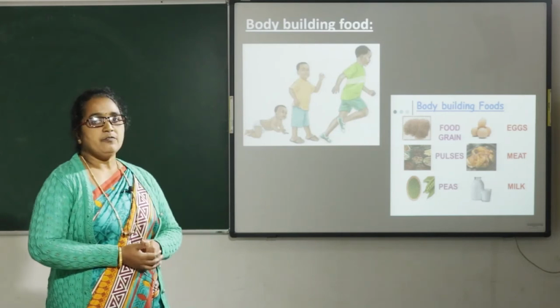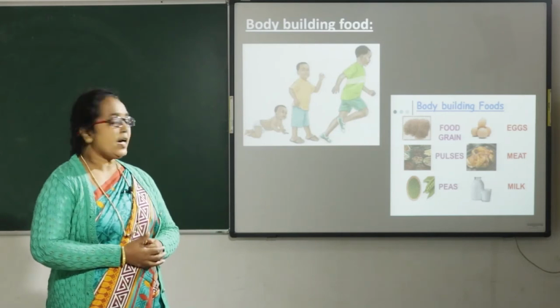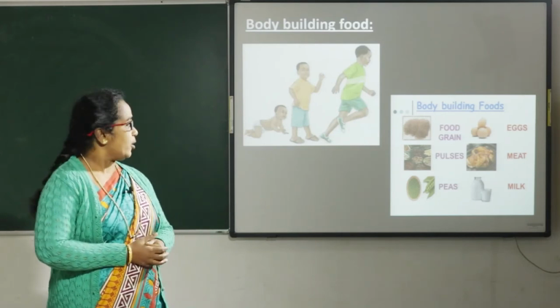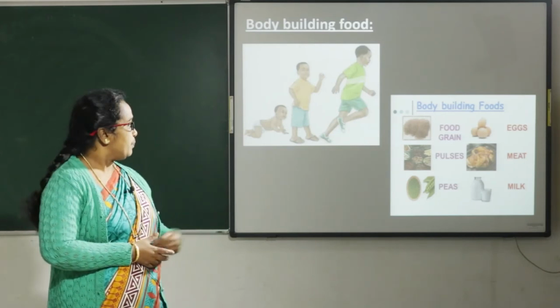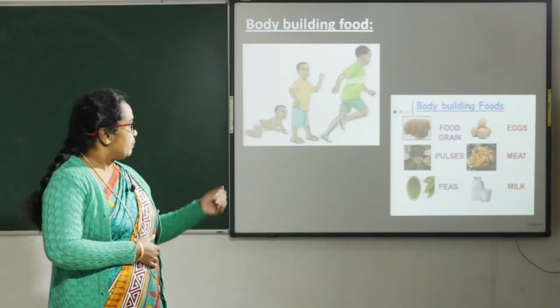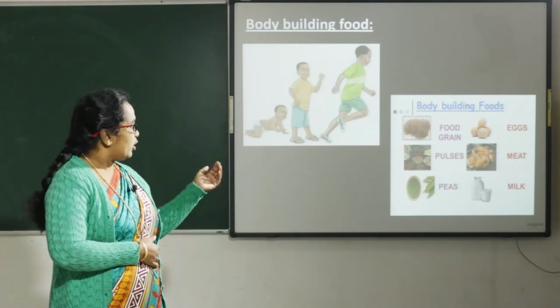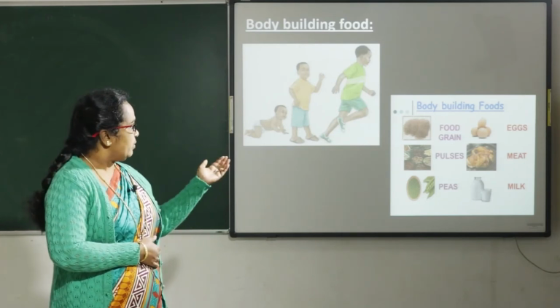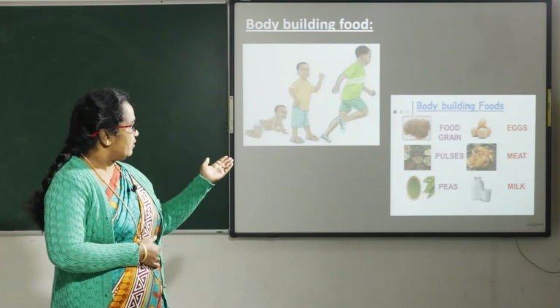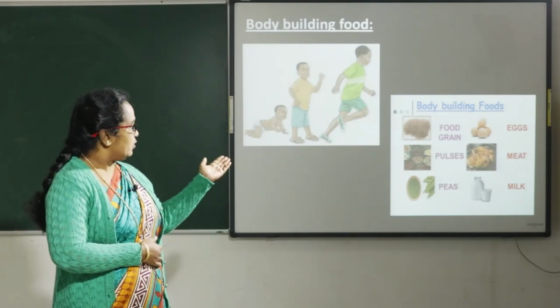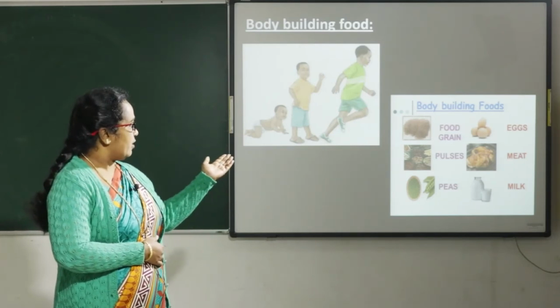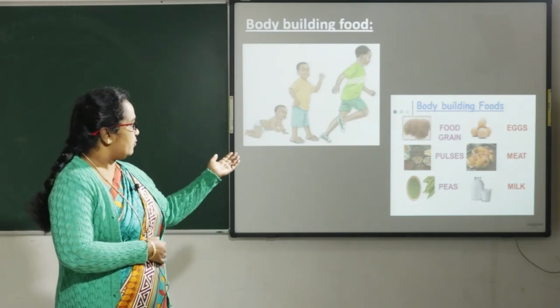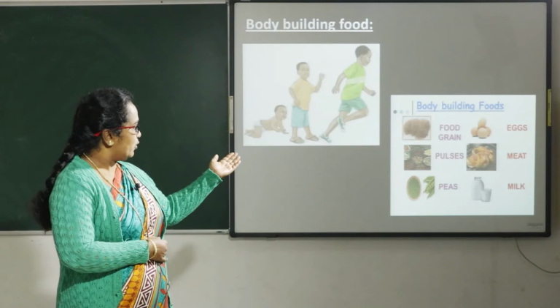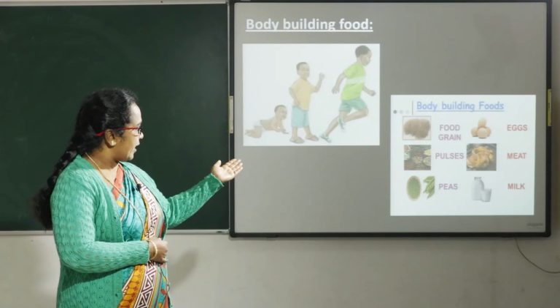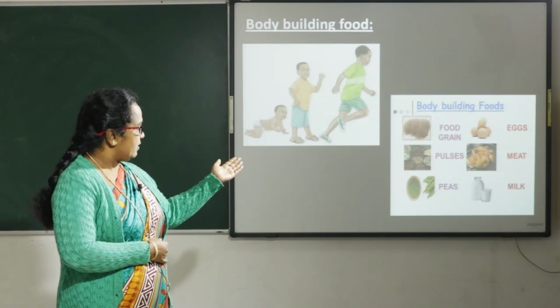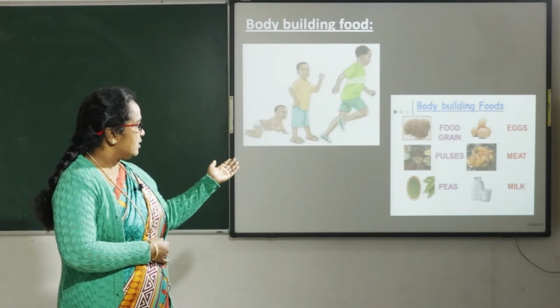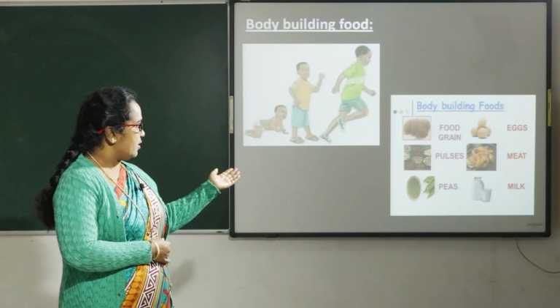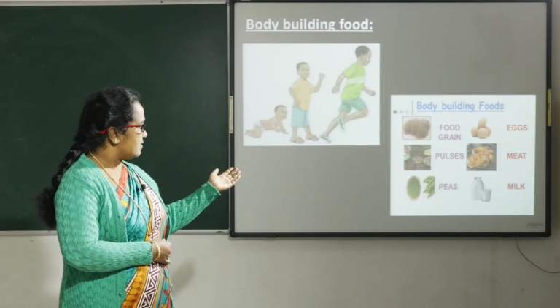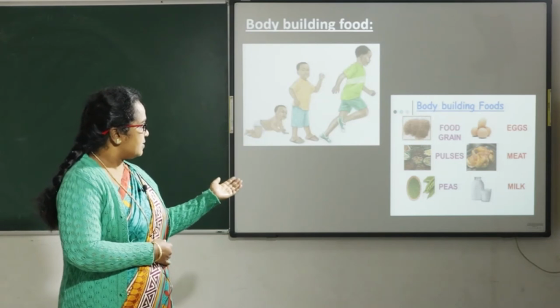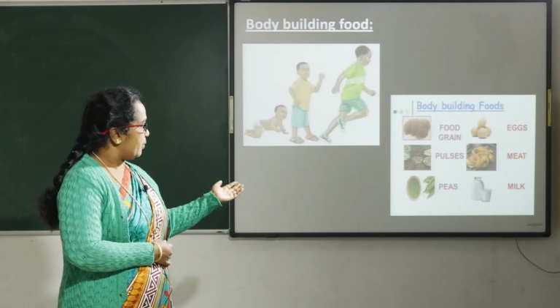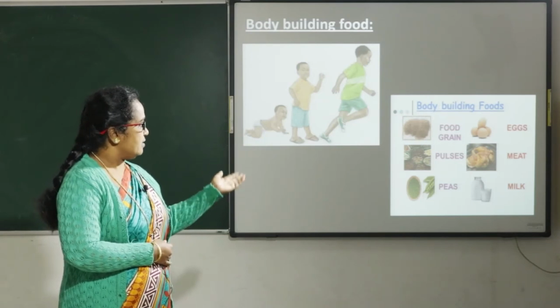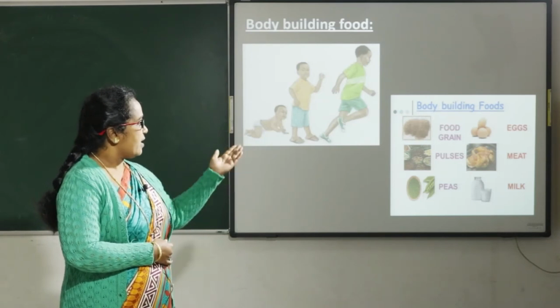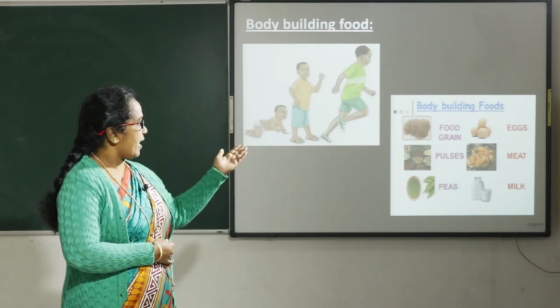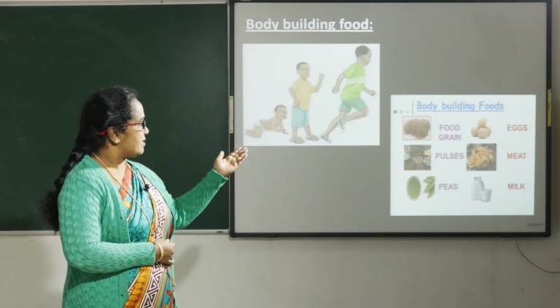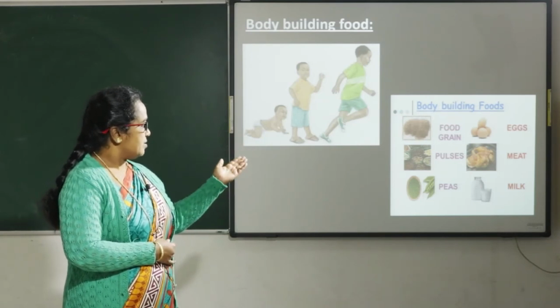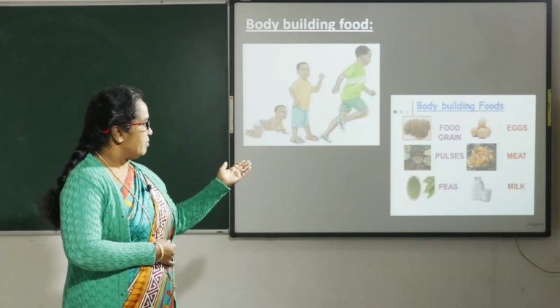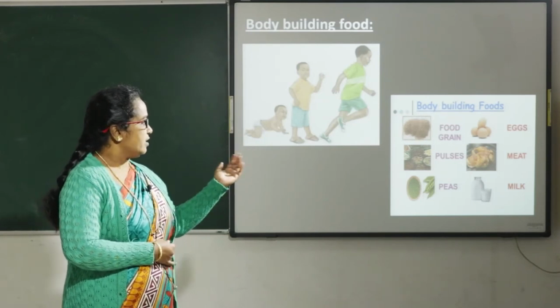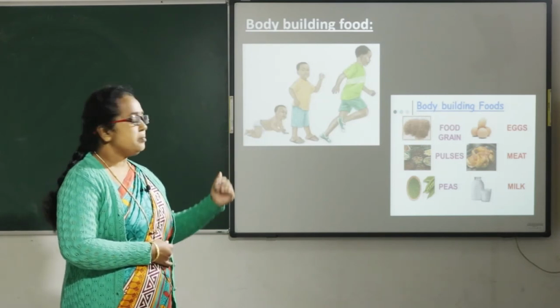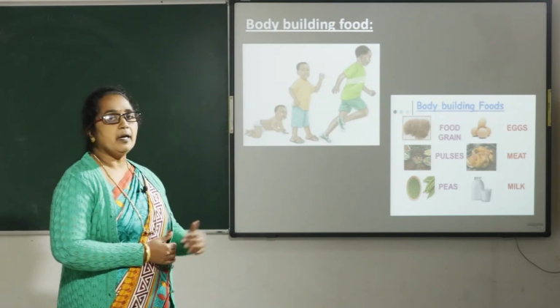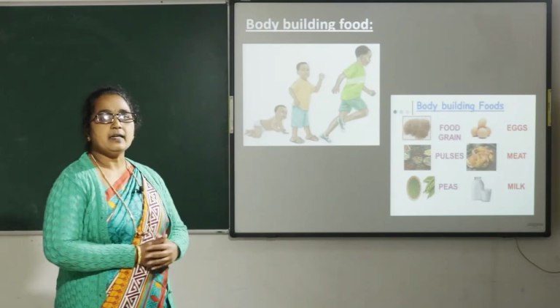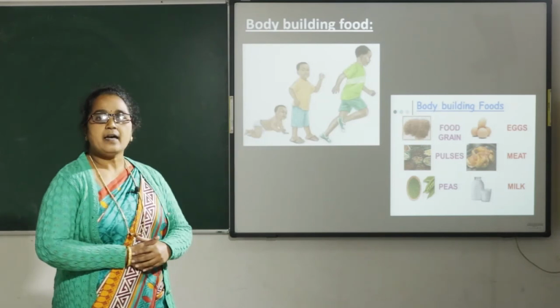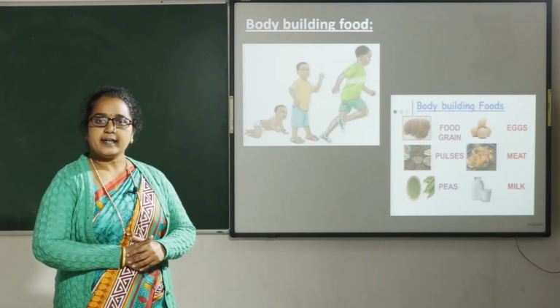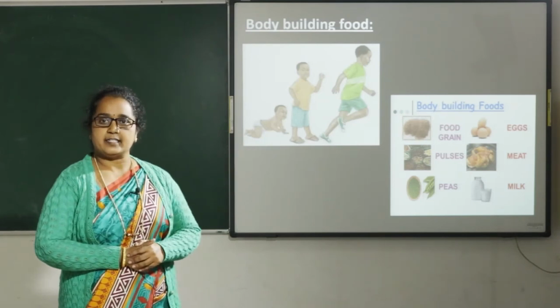We have body building foods such as food grains, pulses, peas, eggs, meat, and milk, etc.